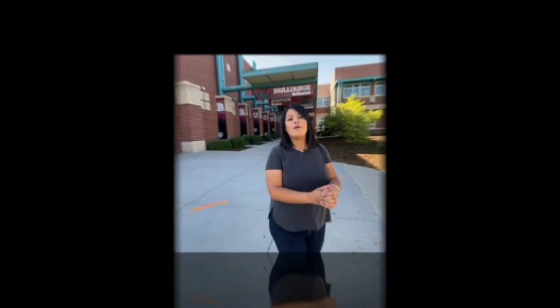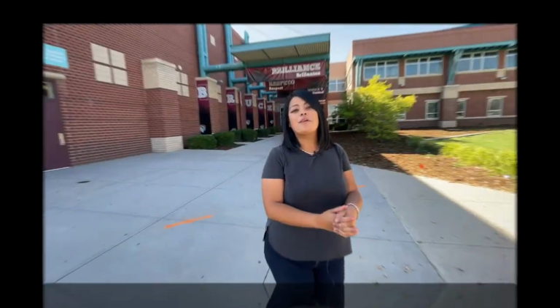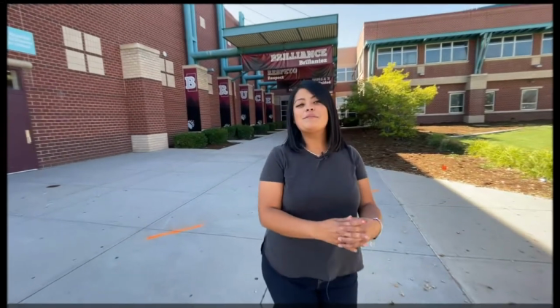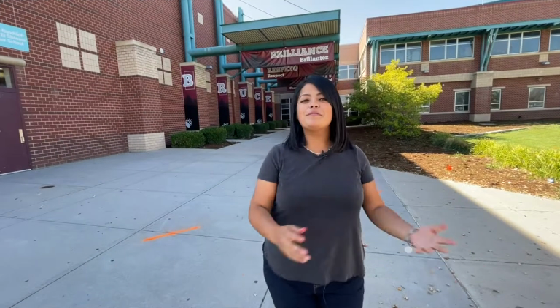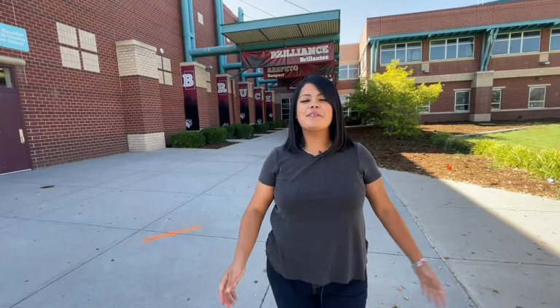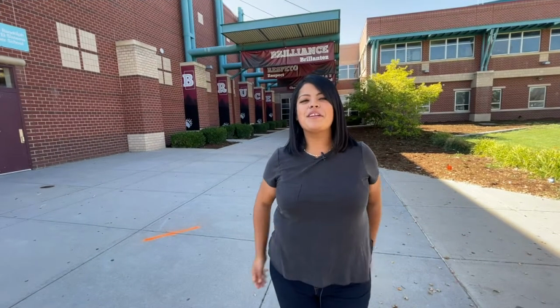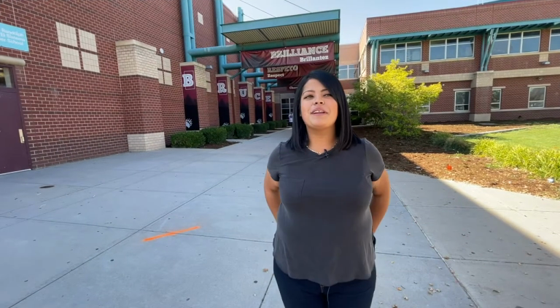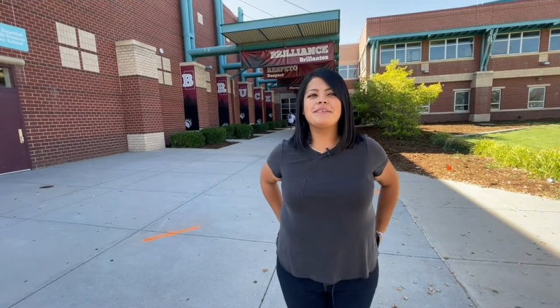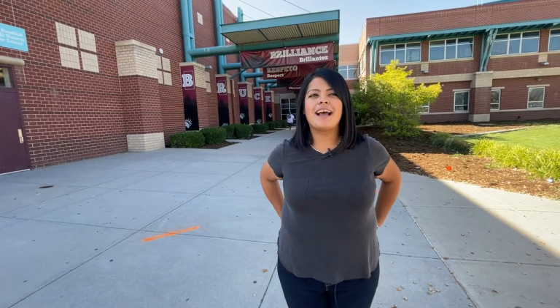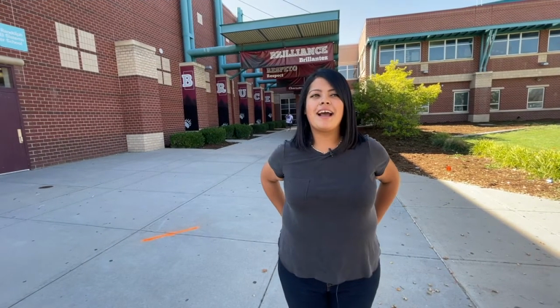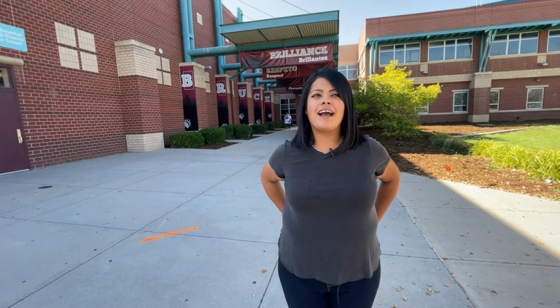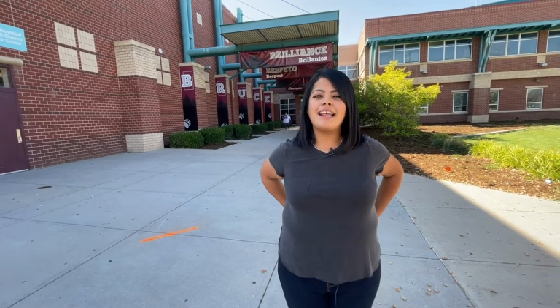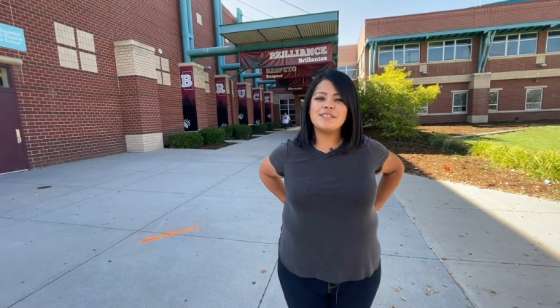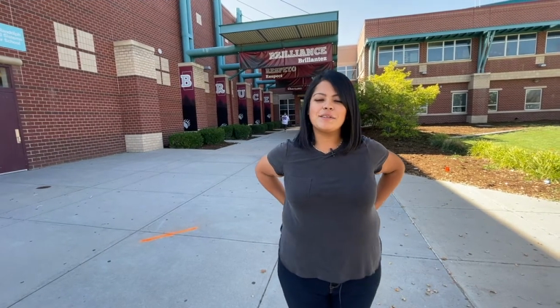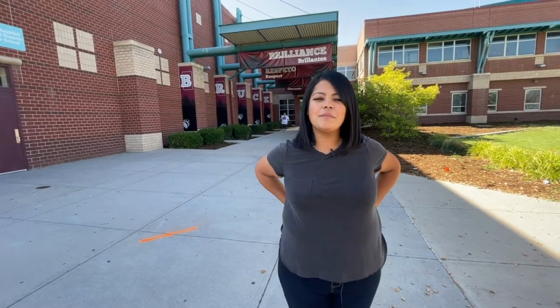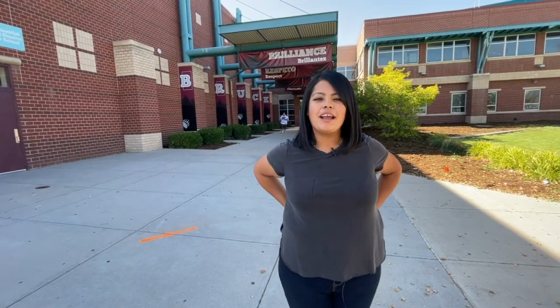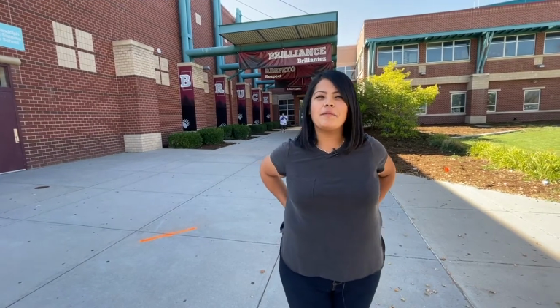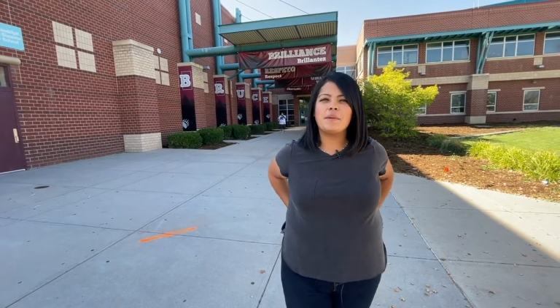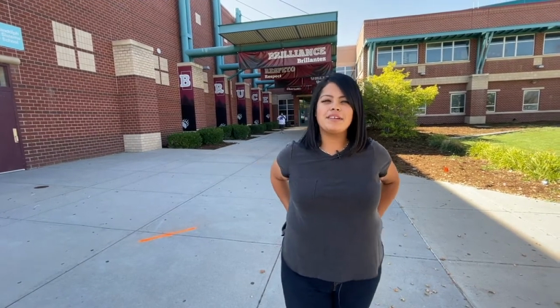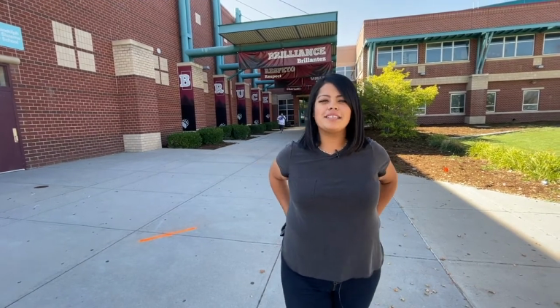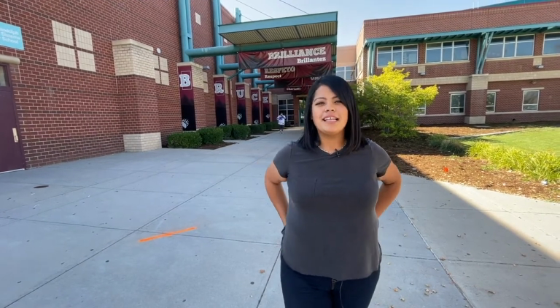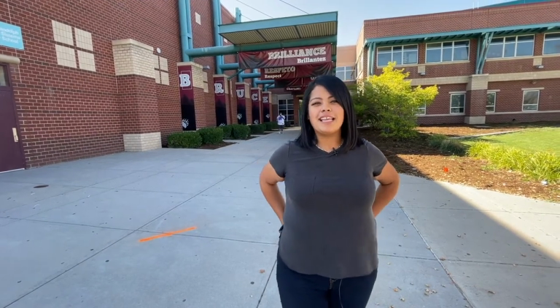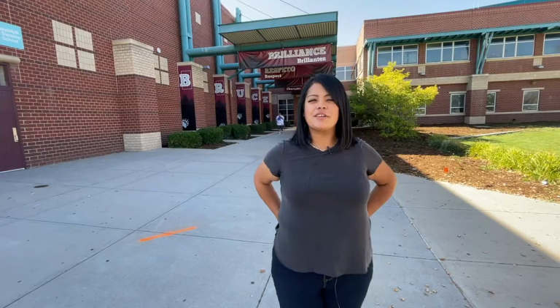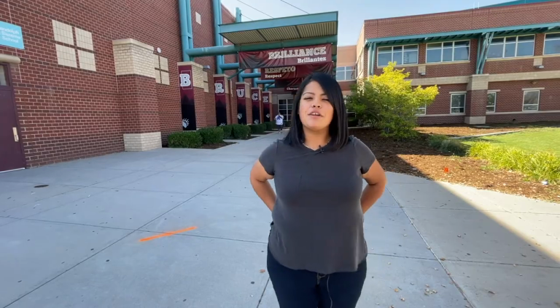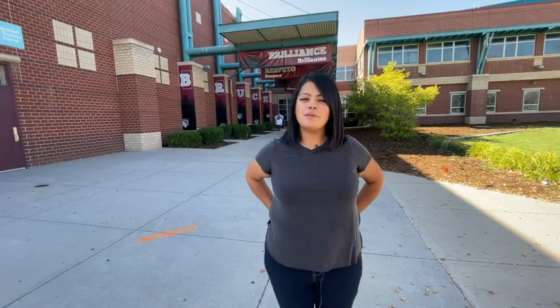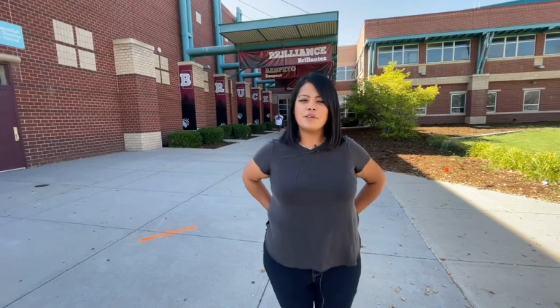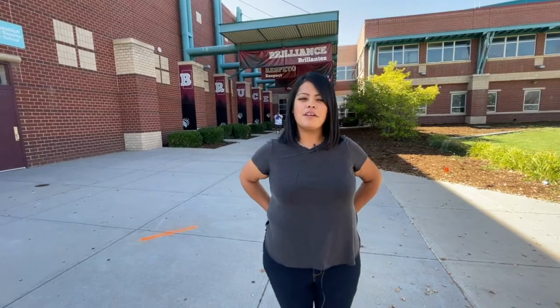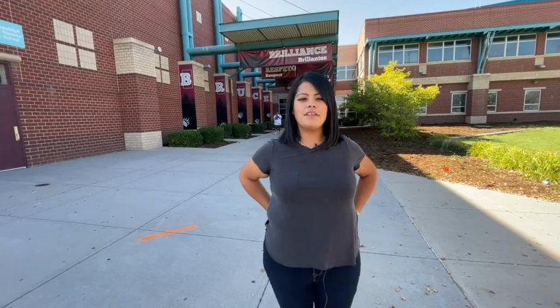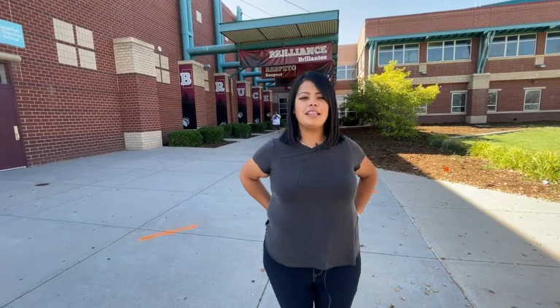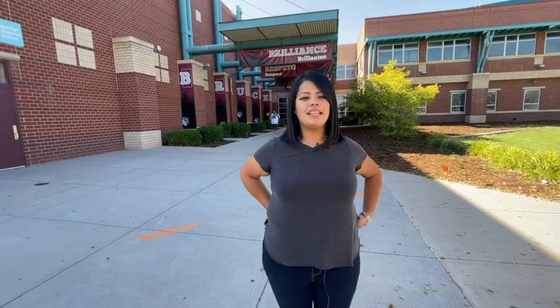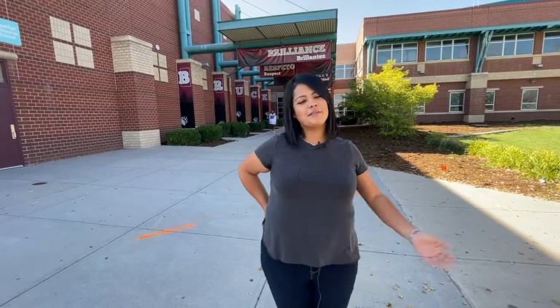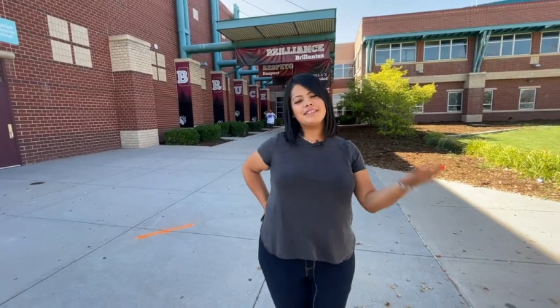Welcome to Bruce Randolph. My name is Anais Soto. I am the parent liaison here at Bruce Randolph. Let's go inside.